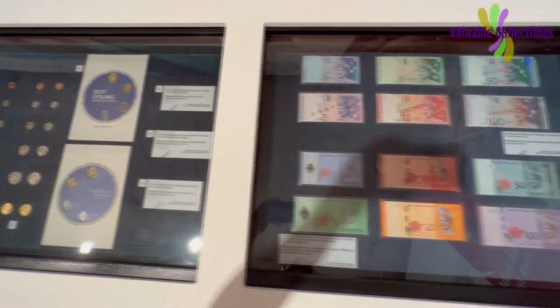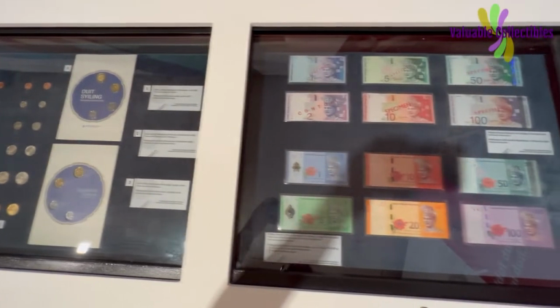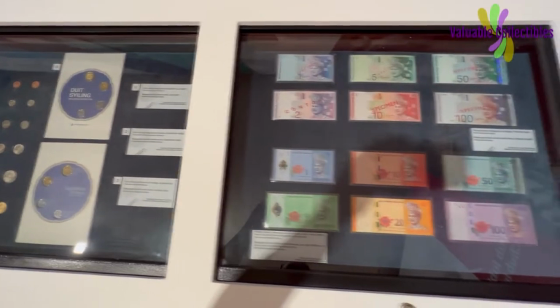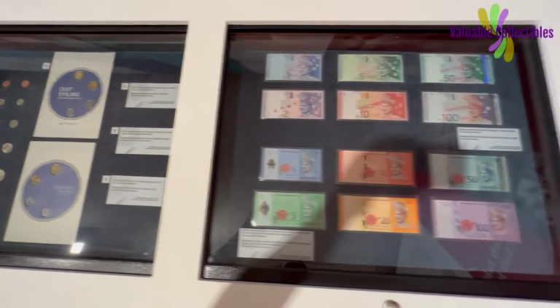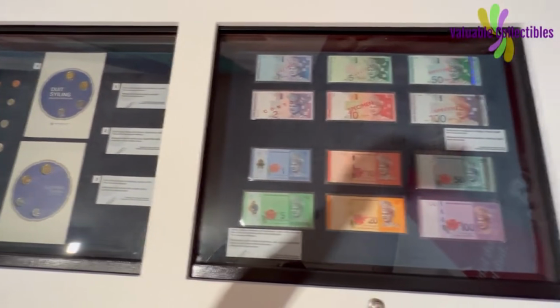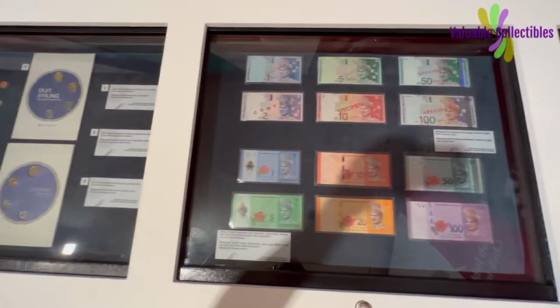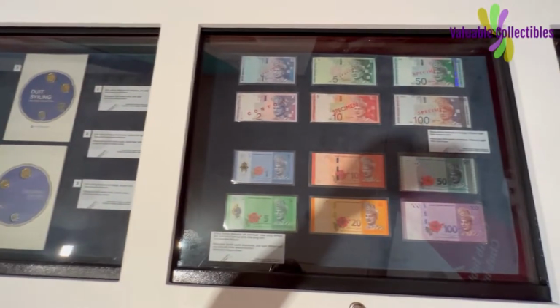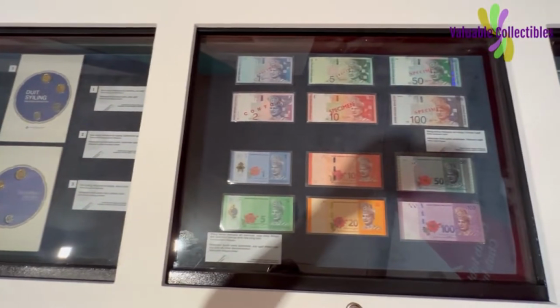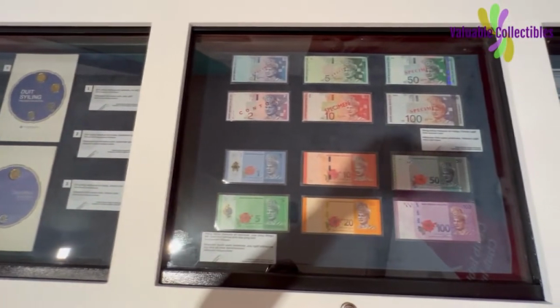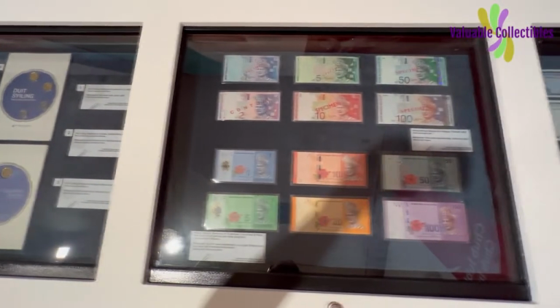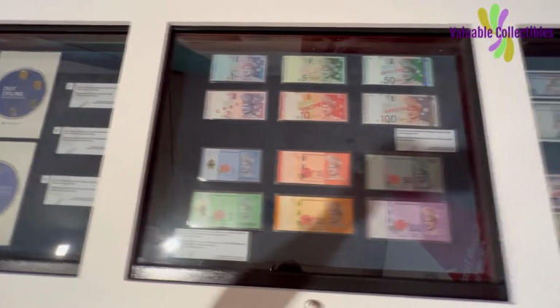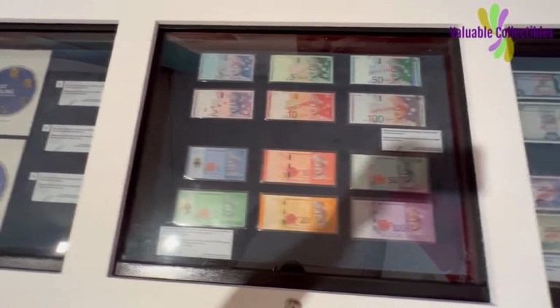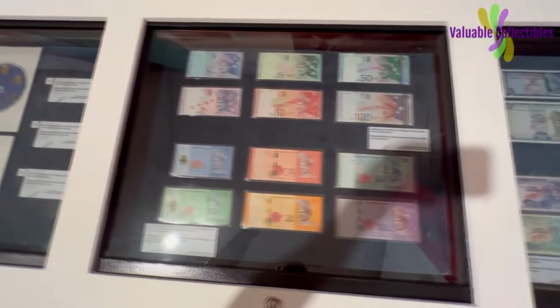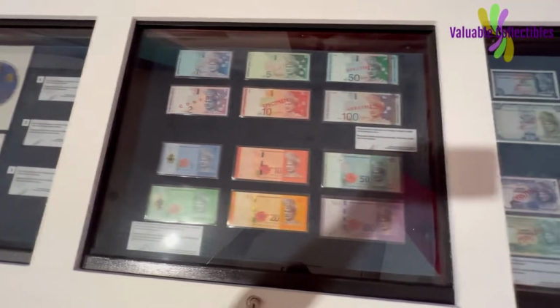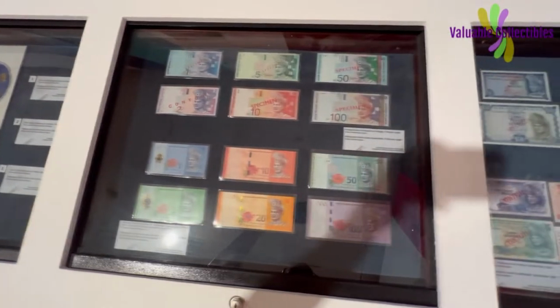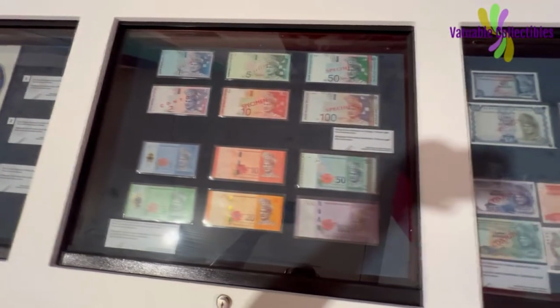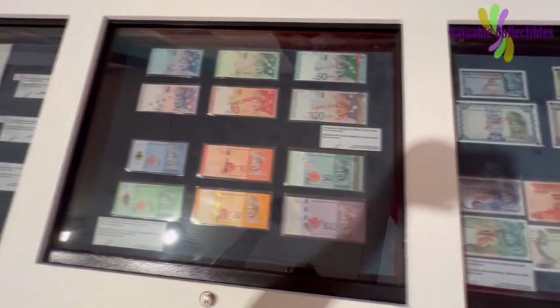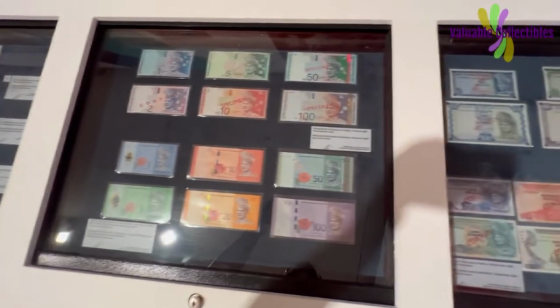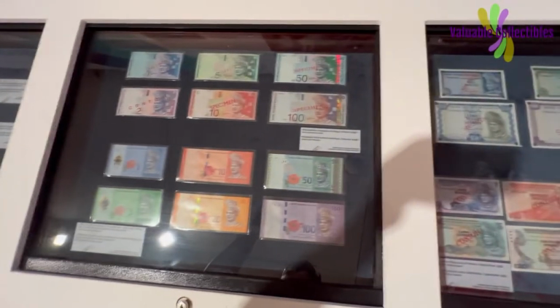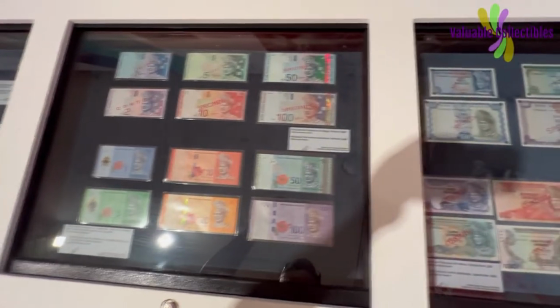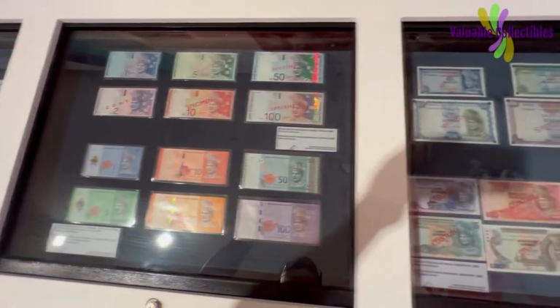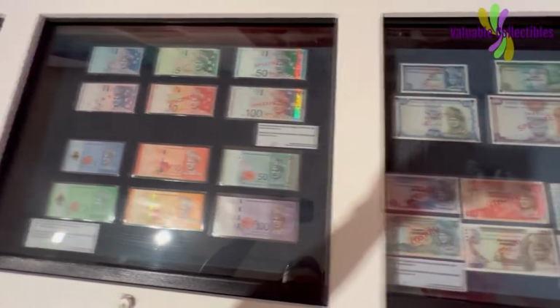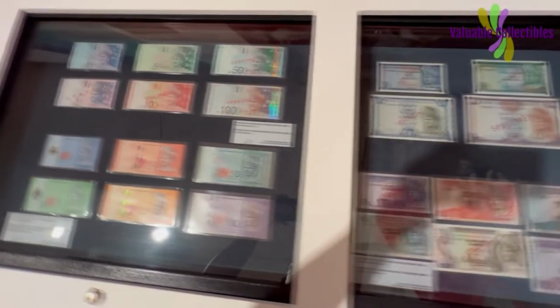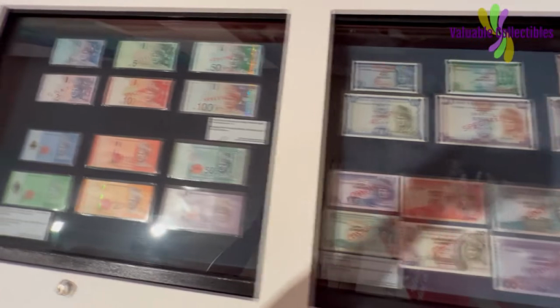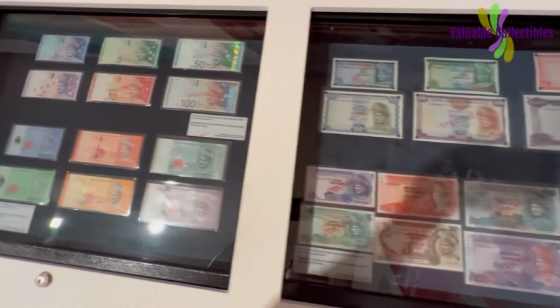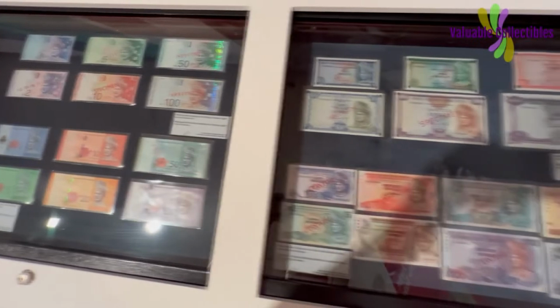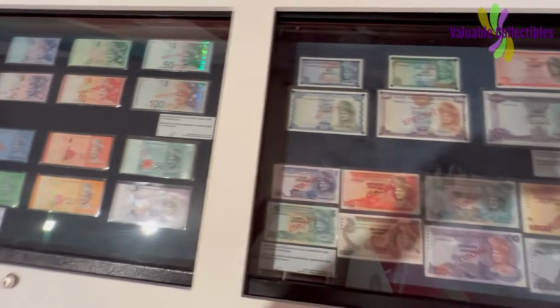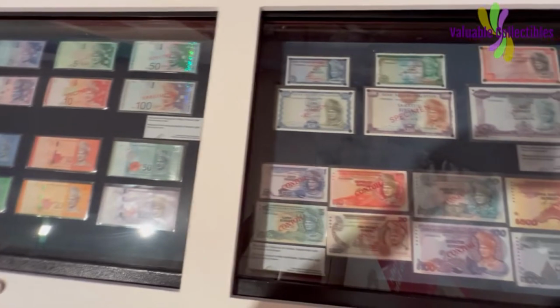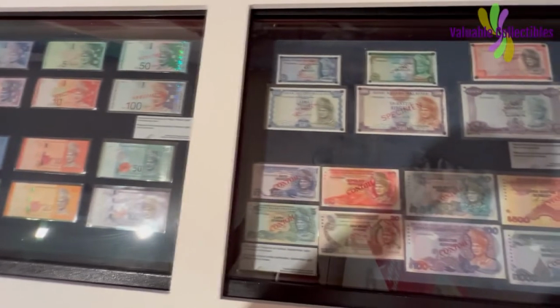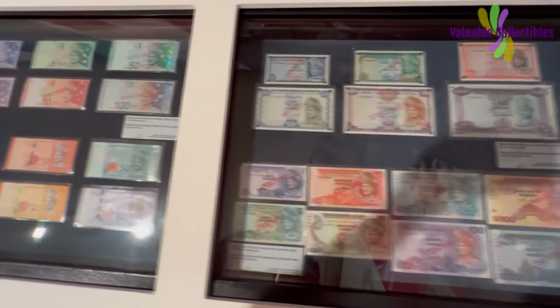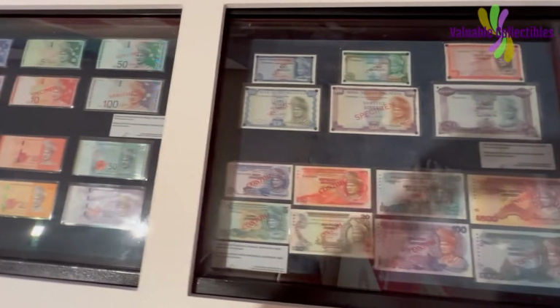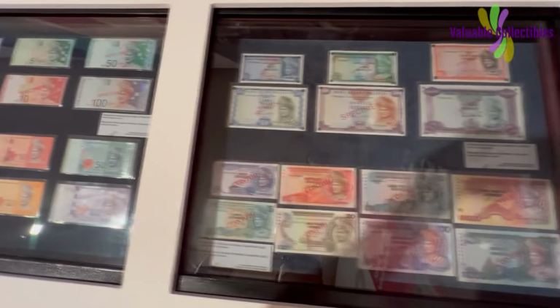This set of Malaysia specimen ringgit is absolutely priceless. Do you want a piece?